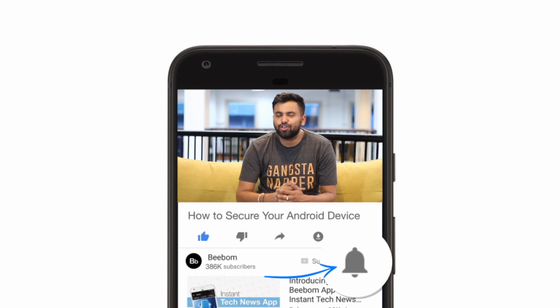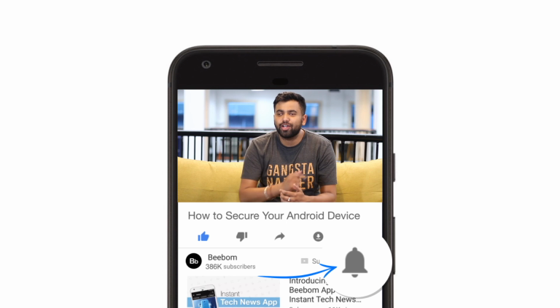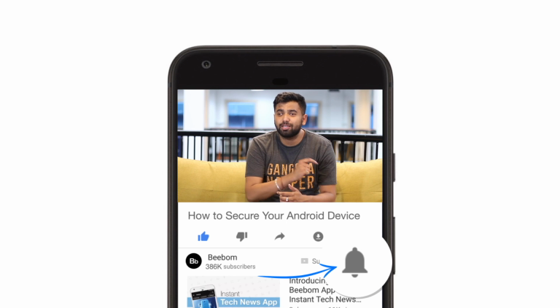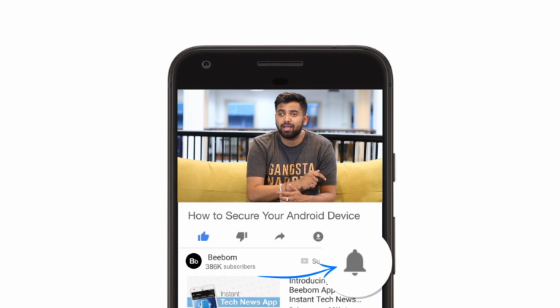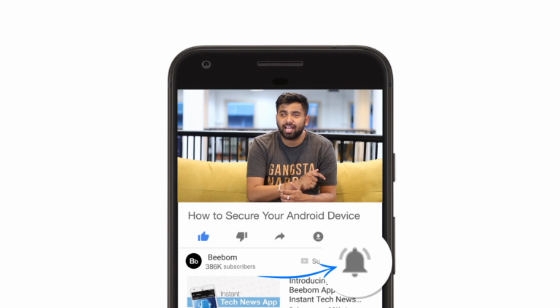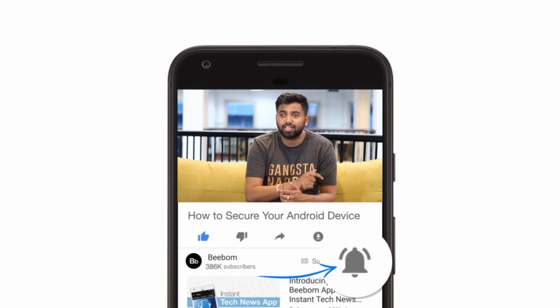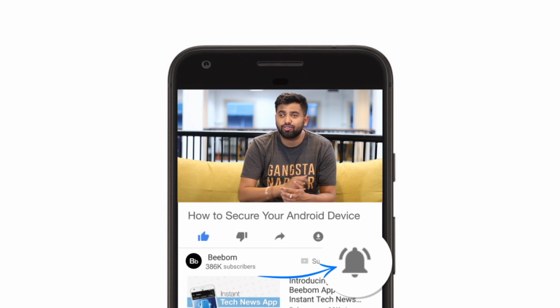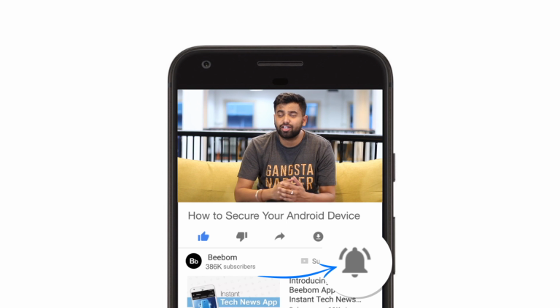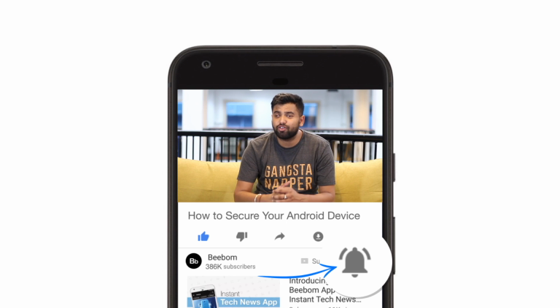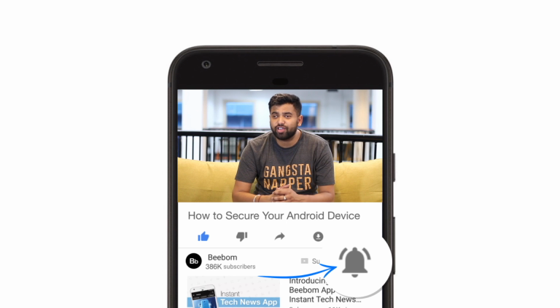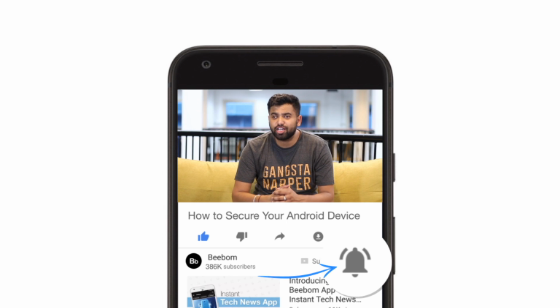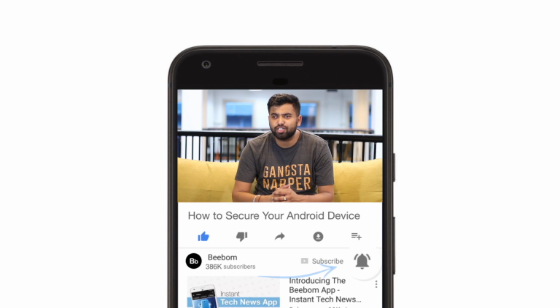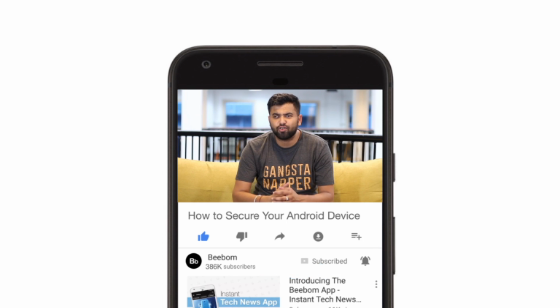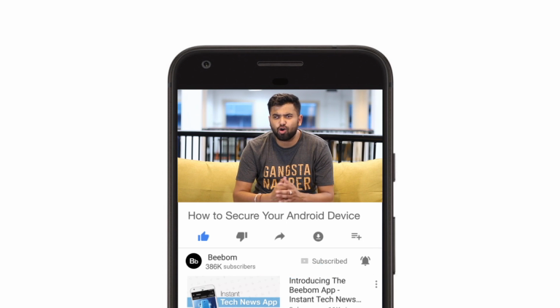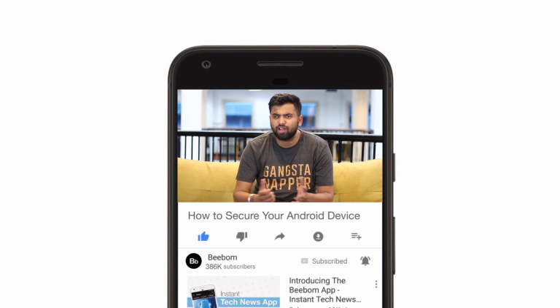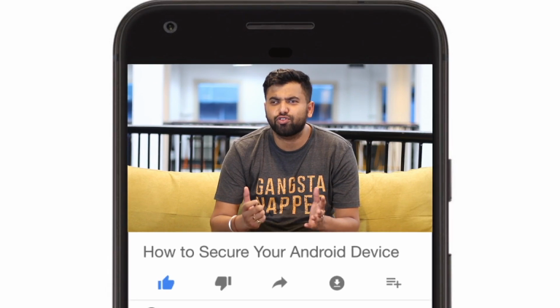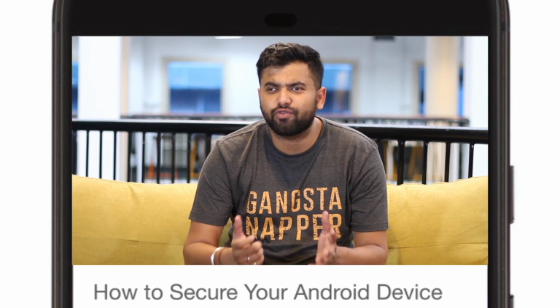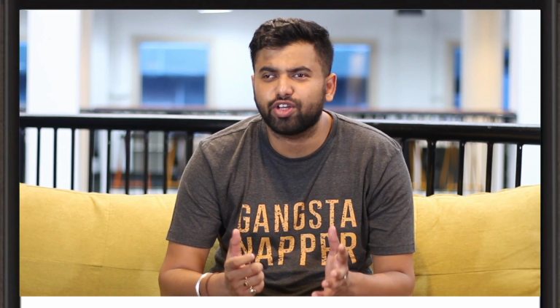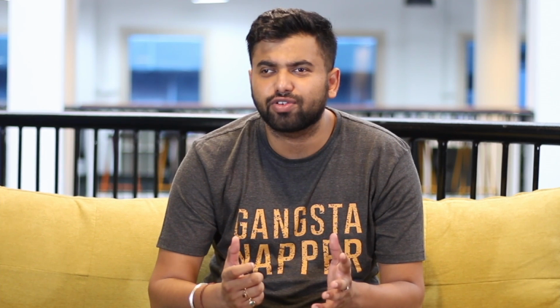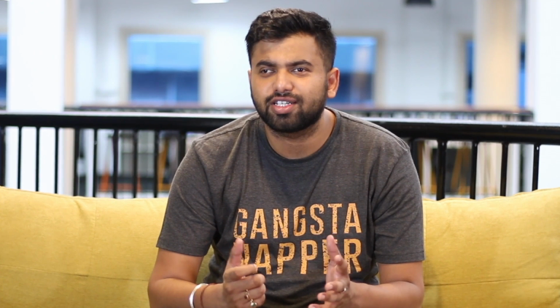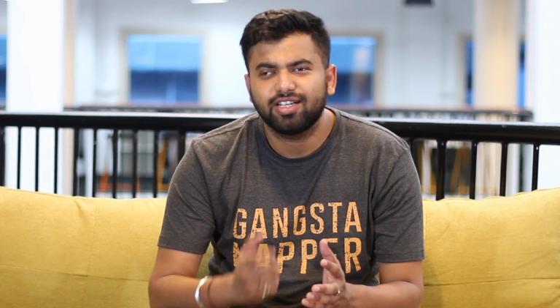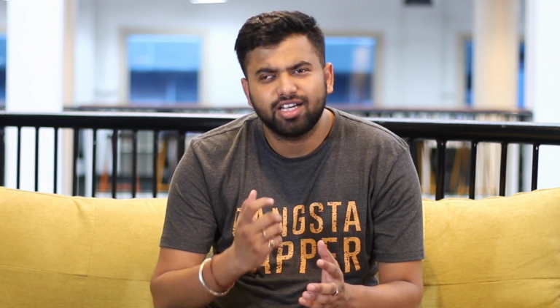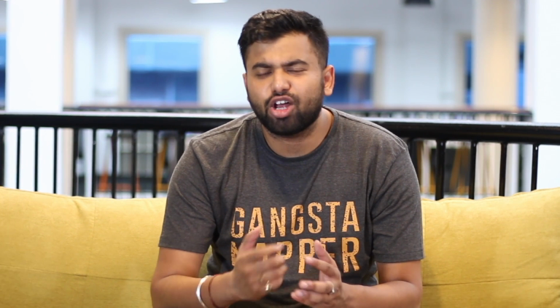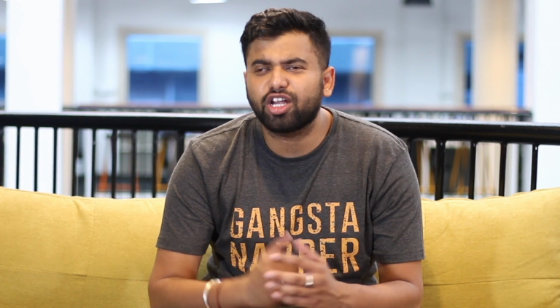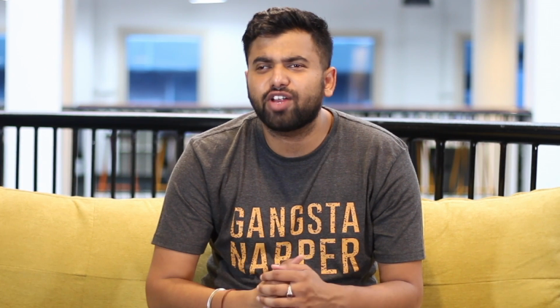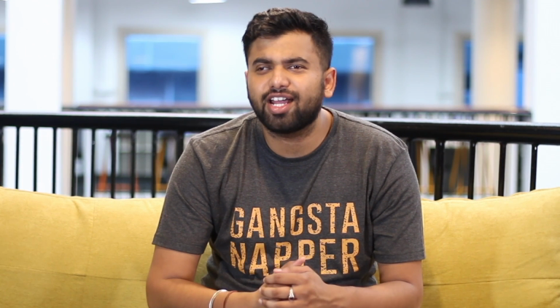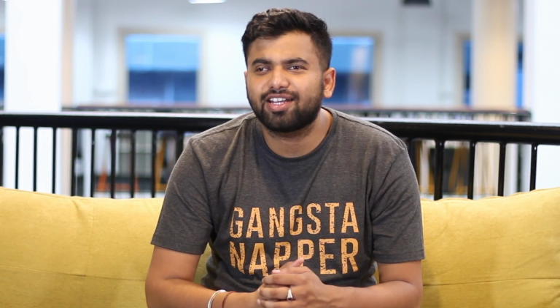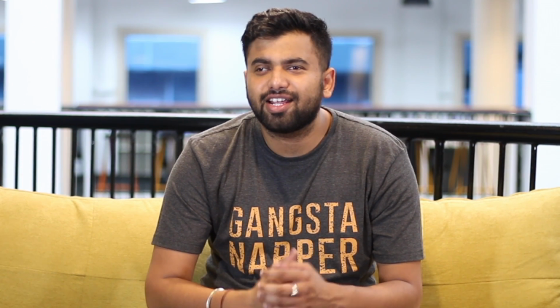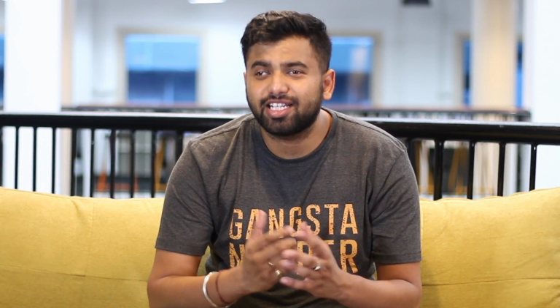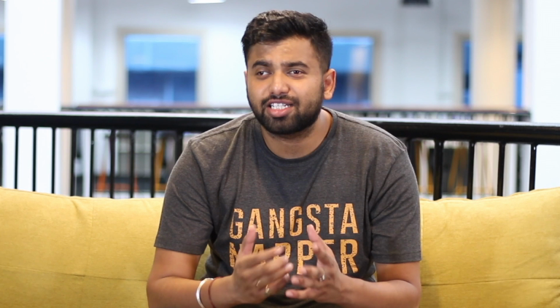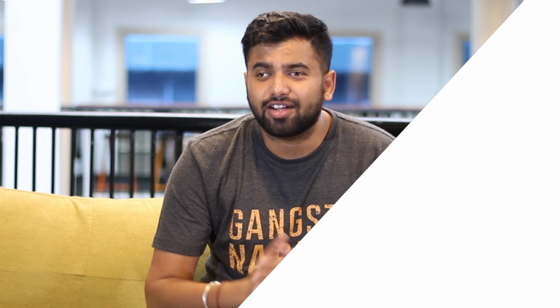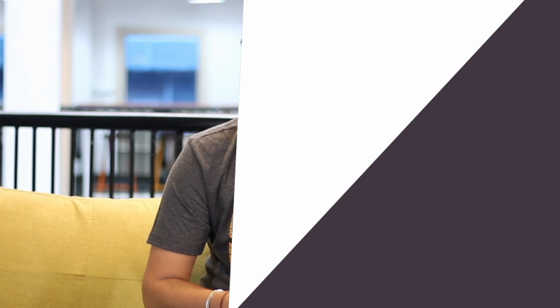Make sure to hit the bell icon to get notifications for all our future videos. Now let's get started.